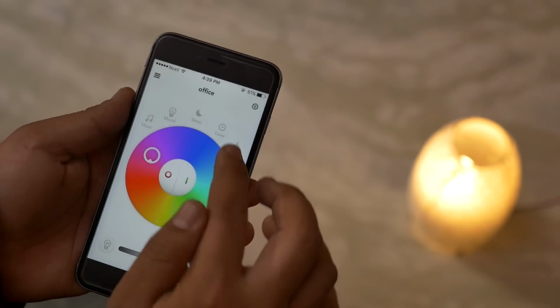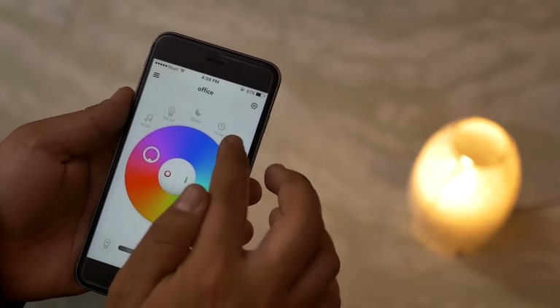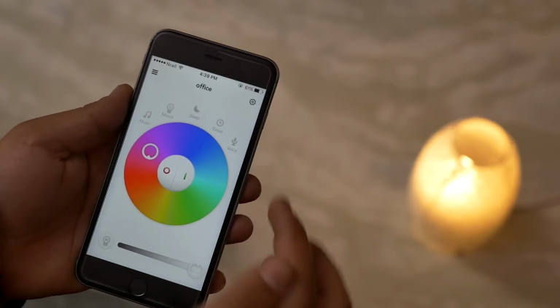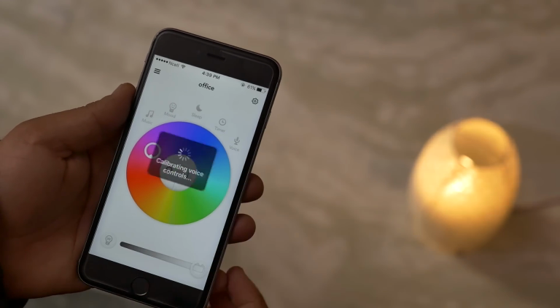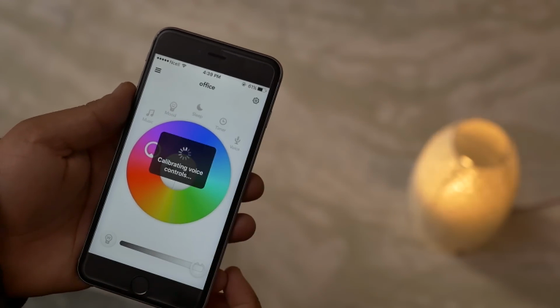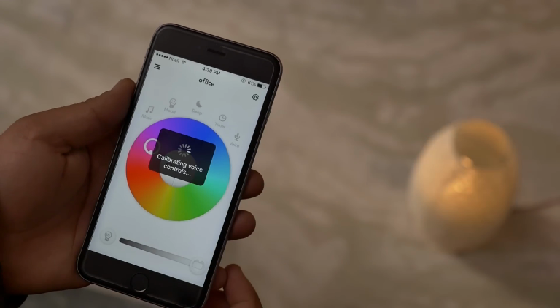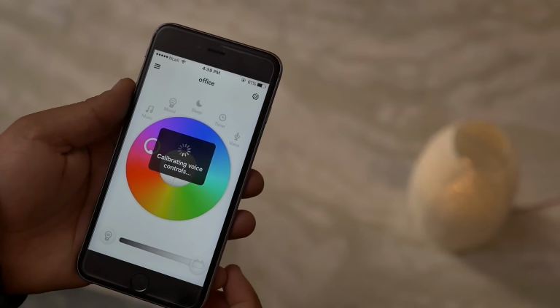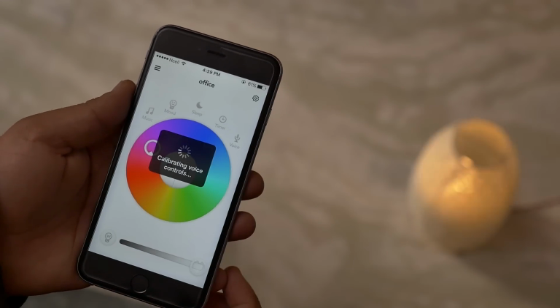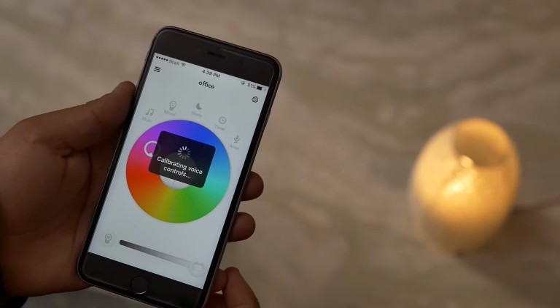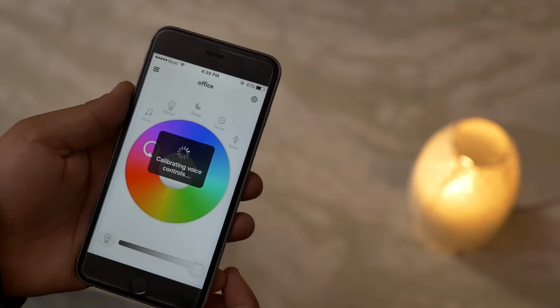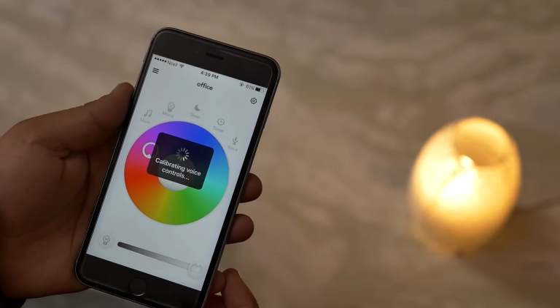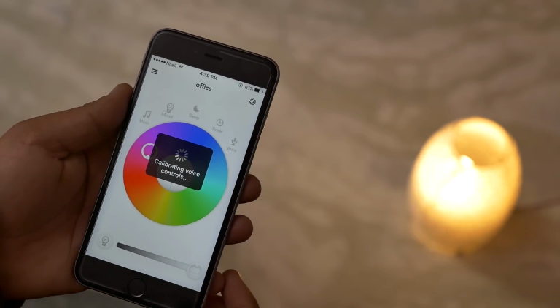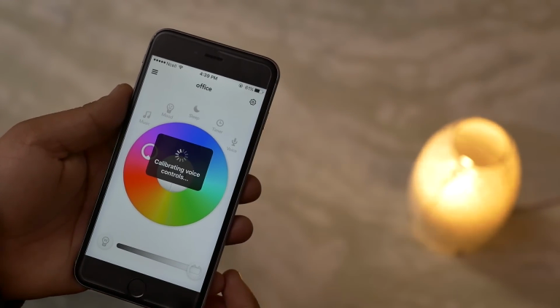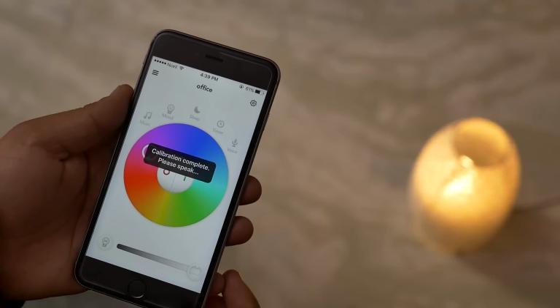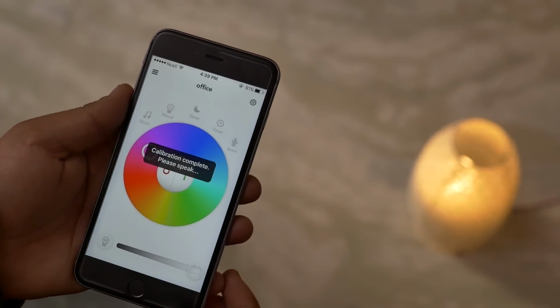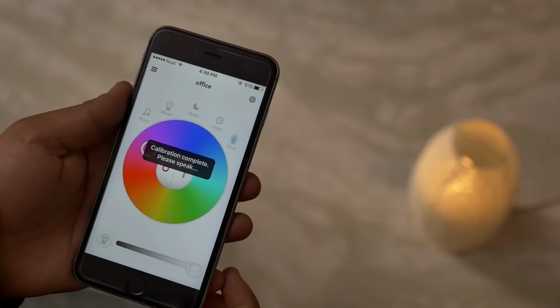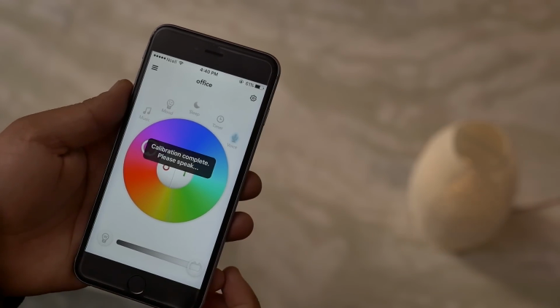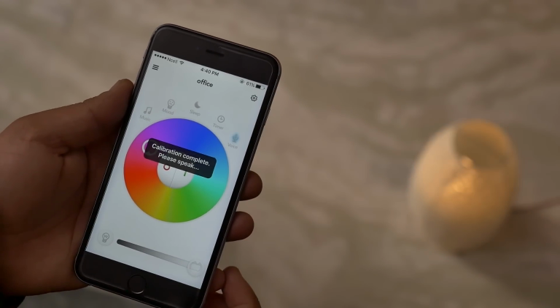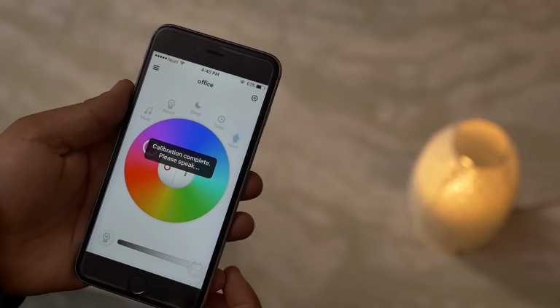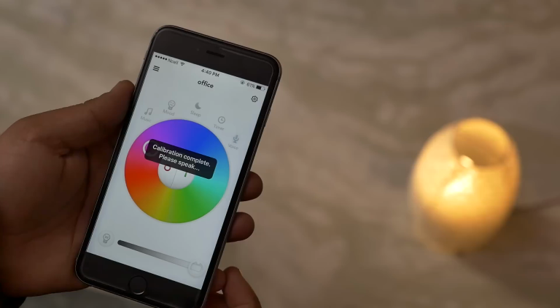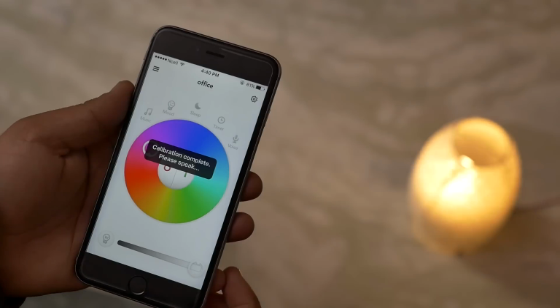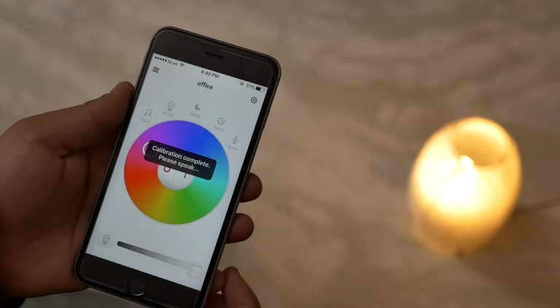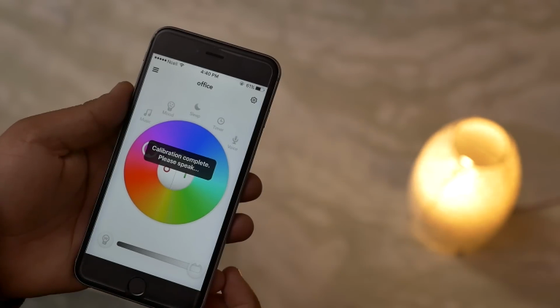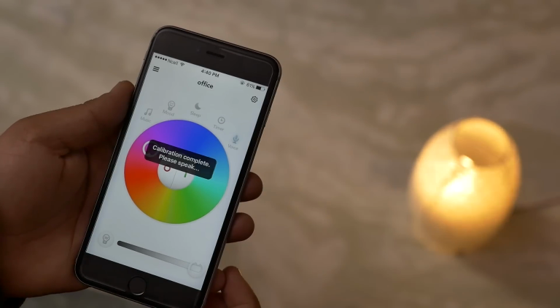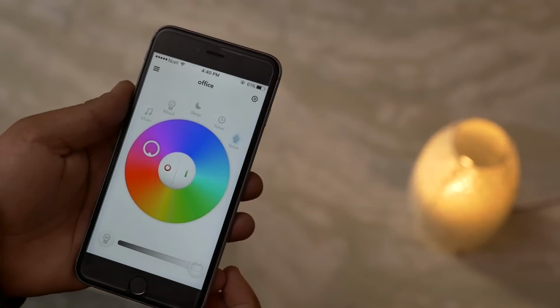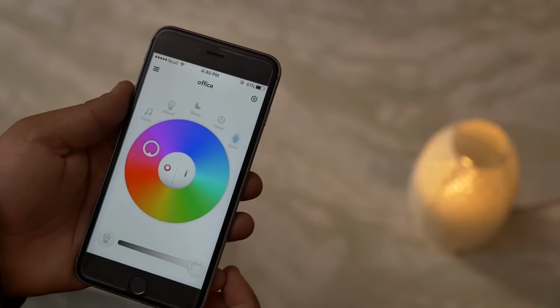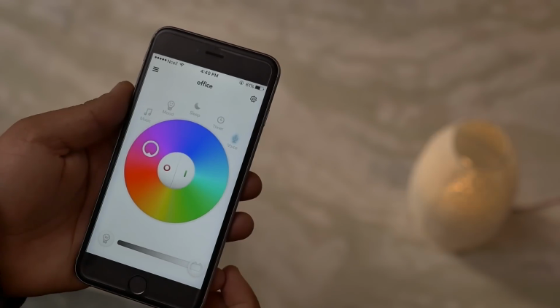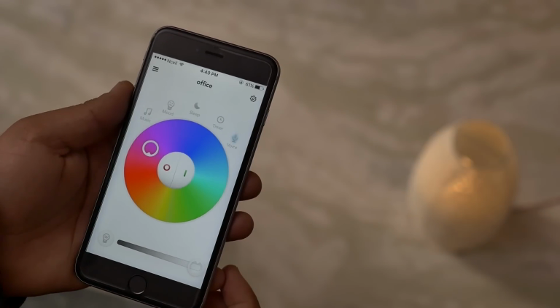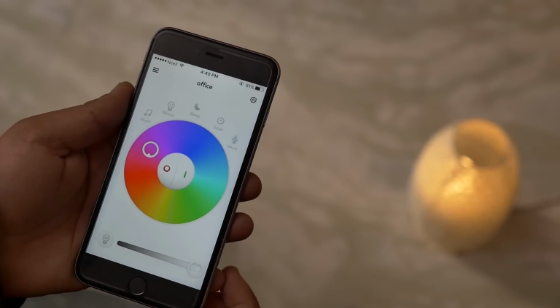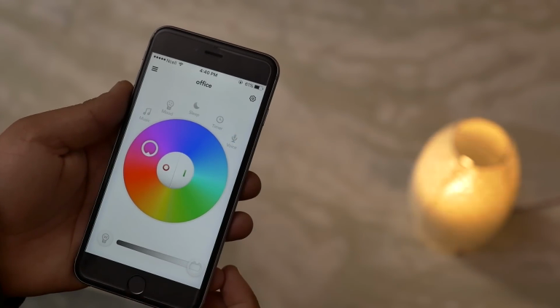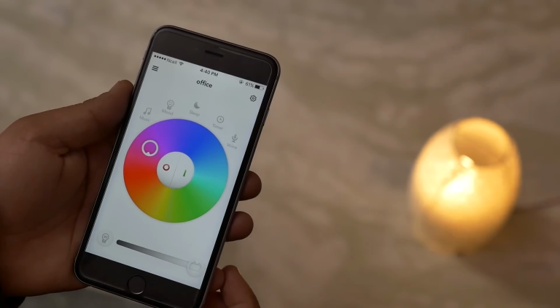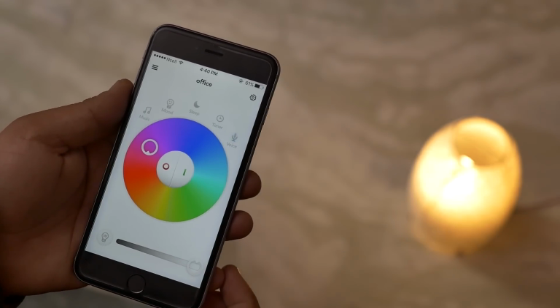And then you've also got voice commands. This is to change the color of the bulb with your voice — how nifty is that?